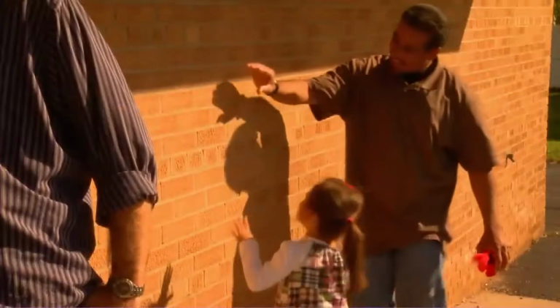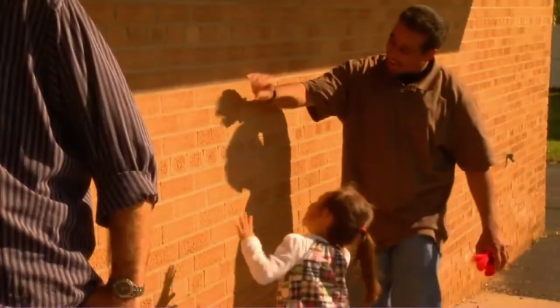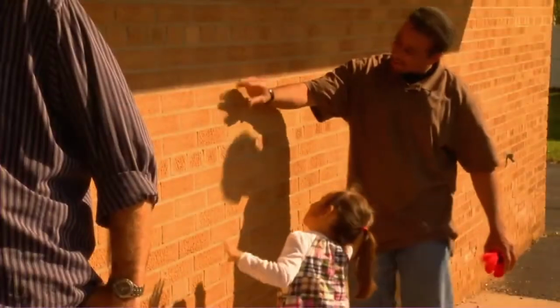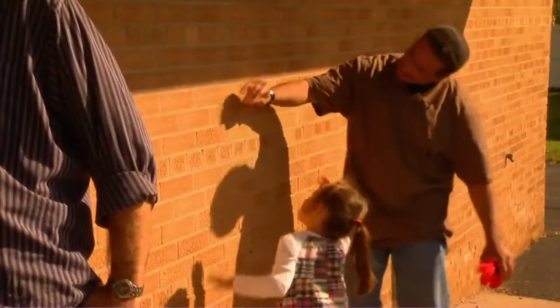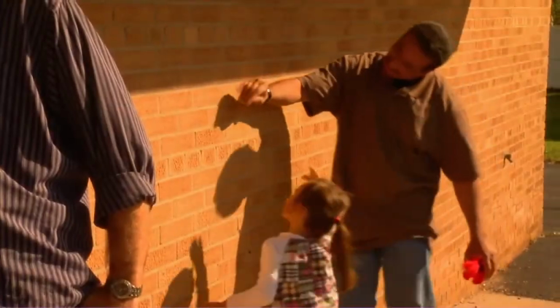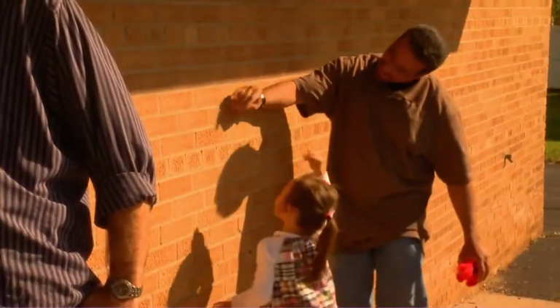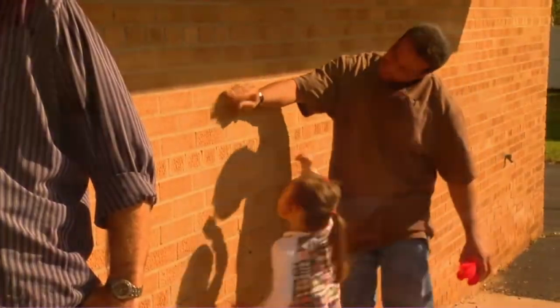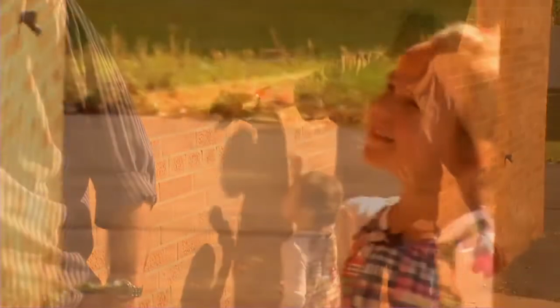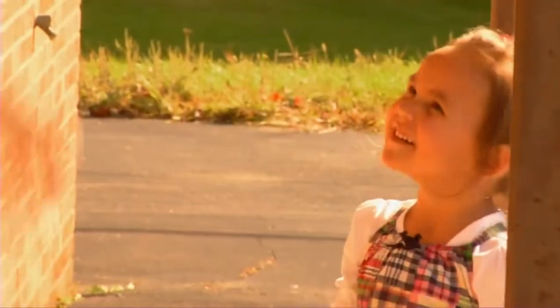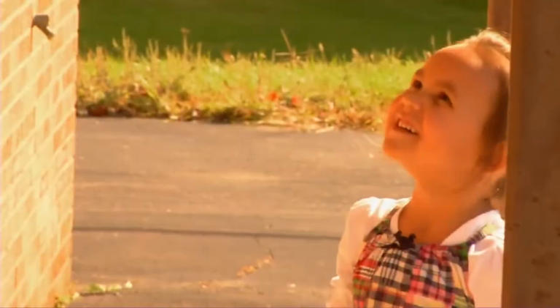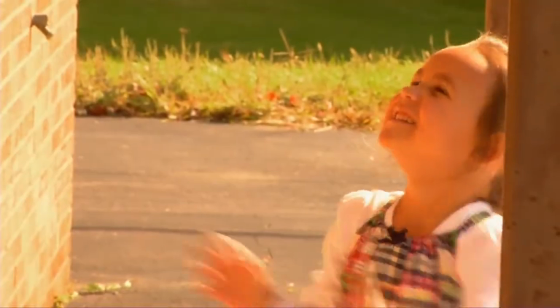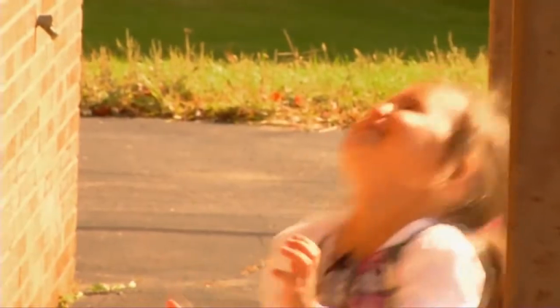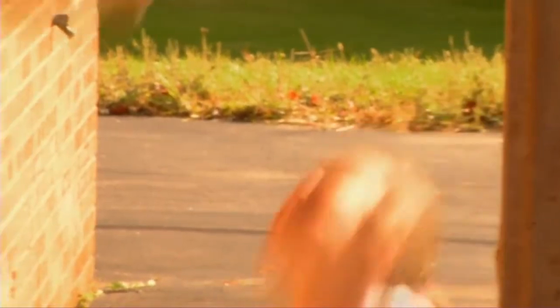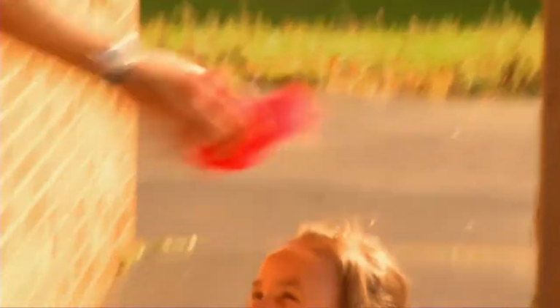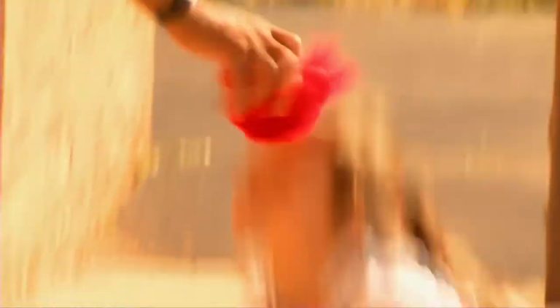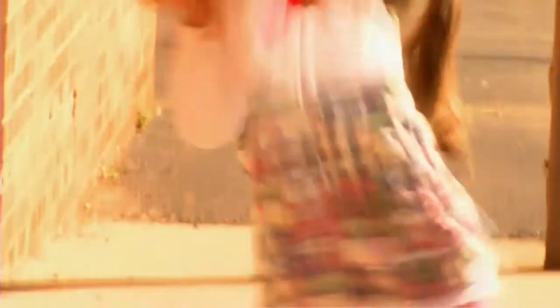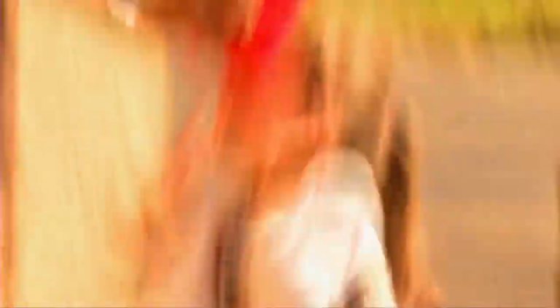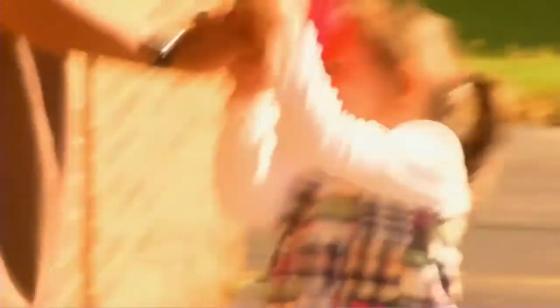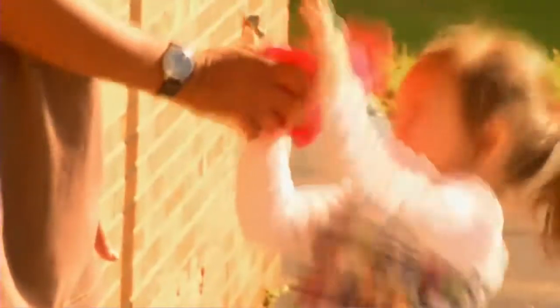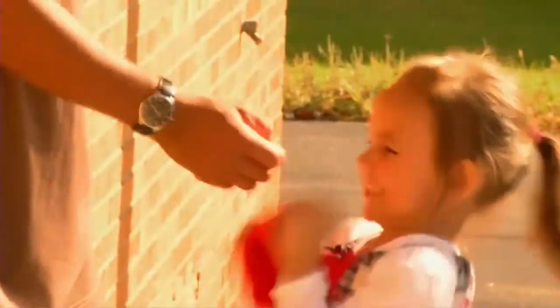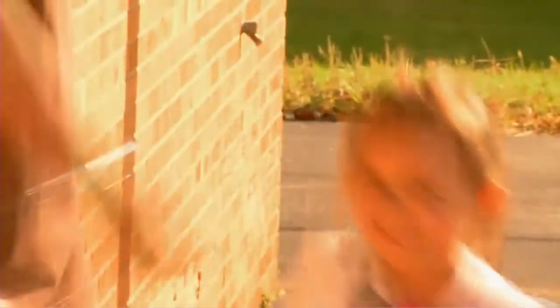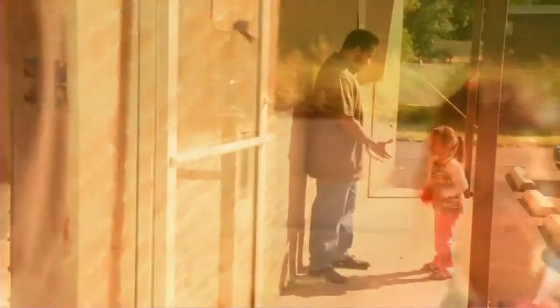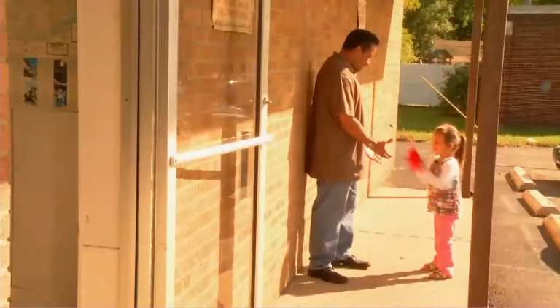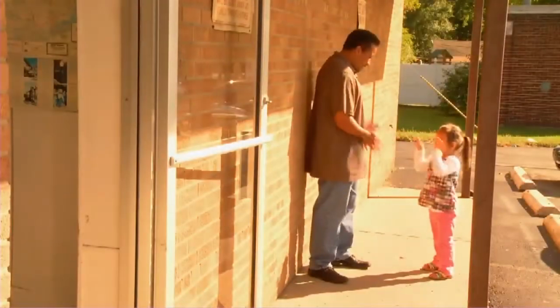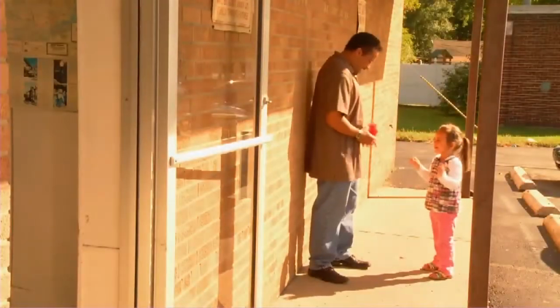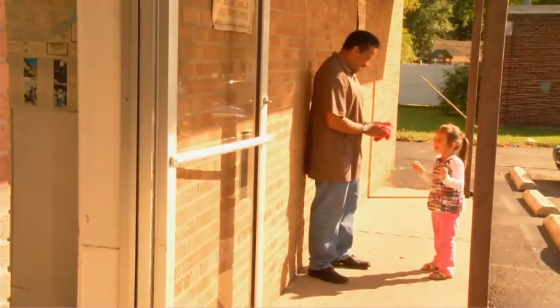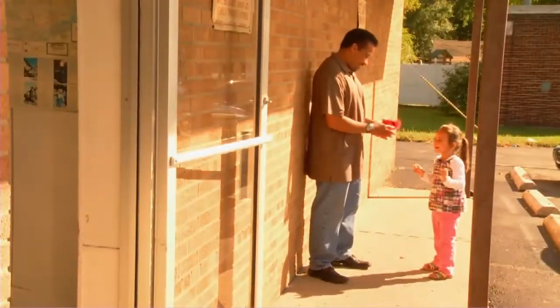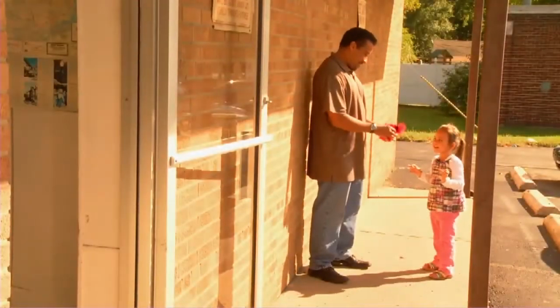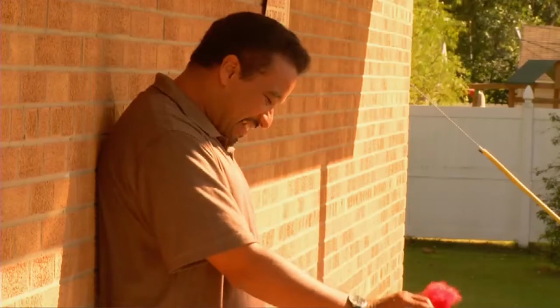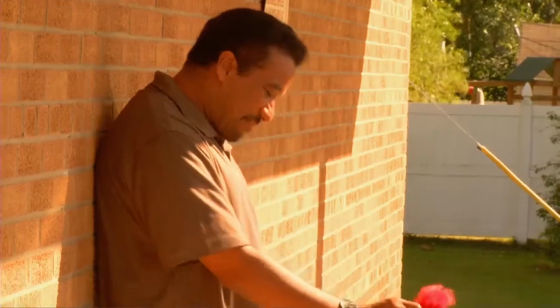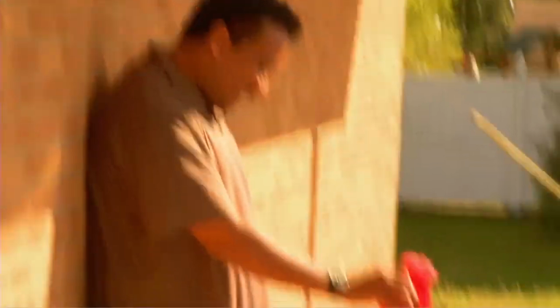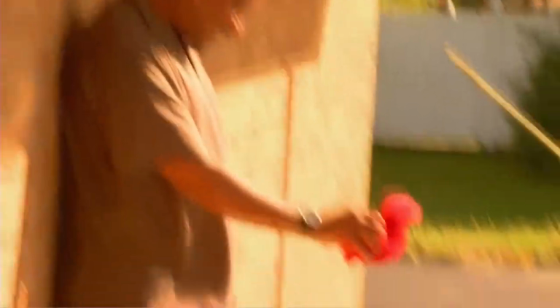But wait, there's more! You also turned a grown-up chore into a fun activity for everyone! Jump and catch it!